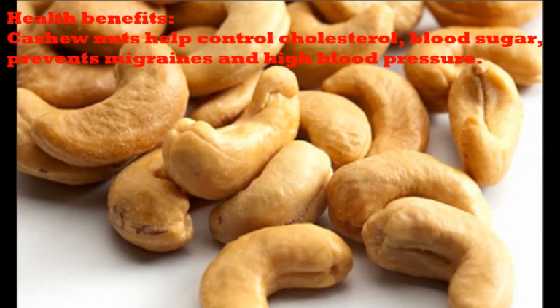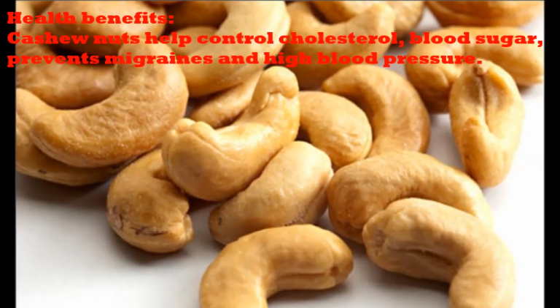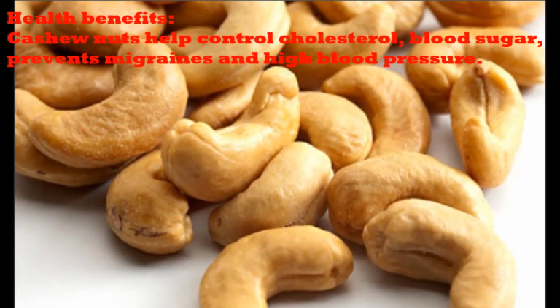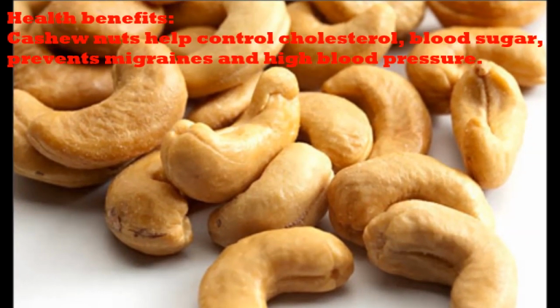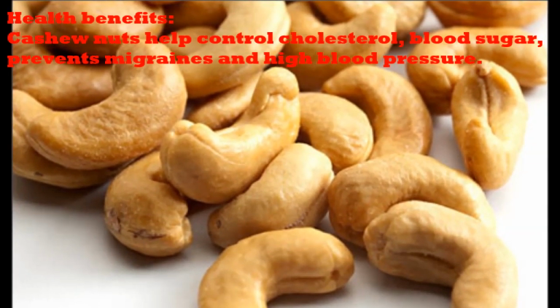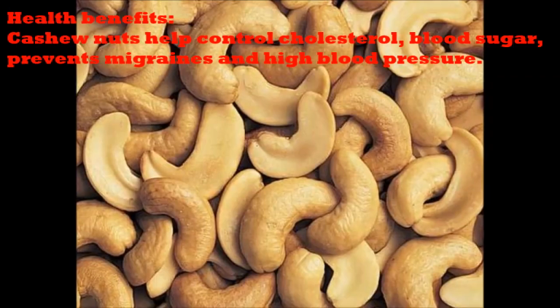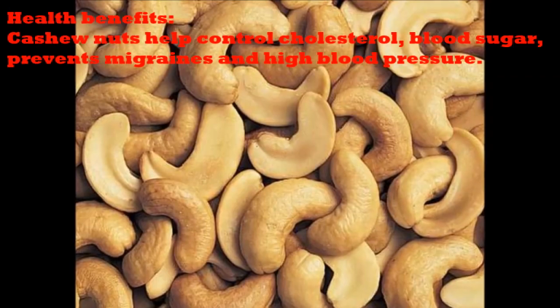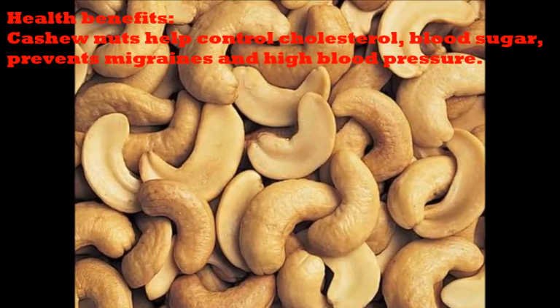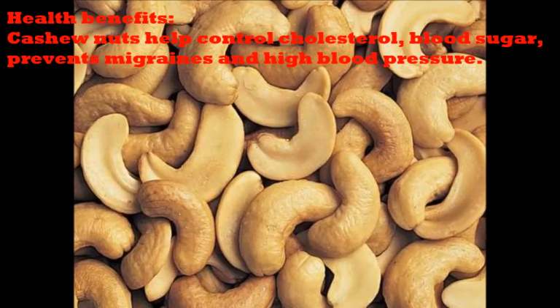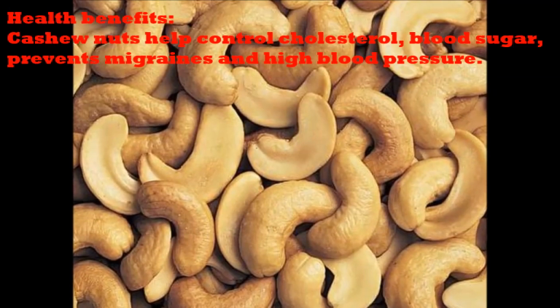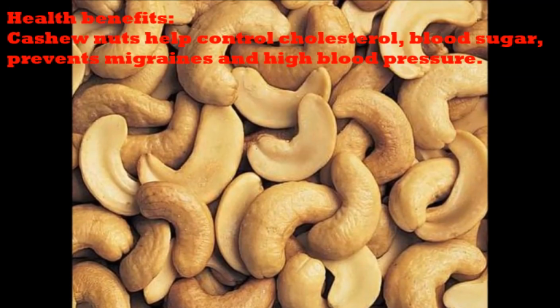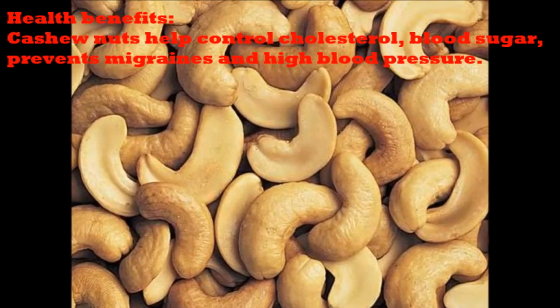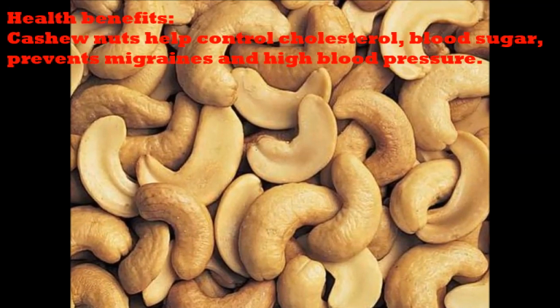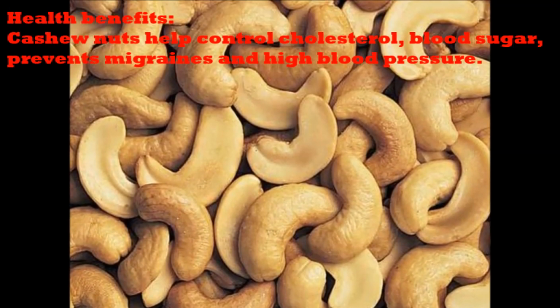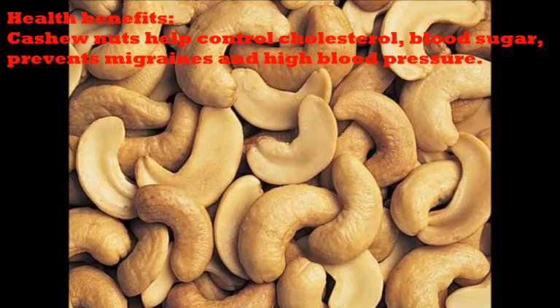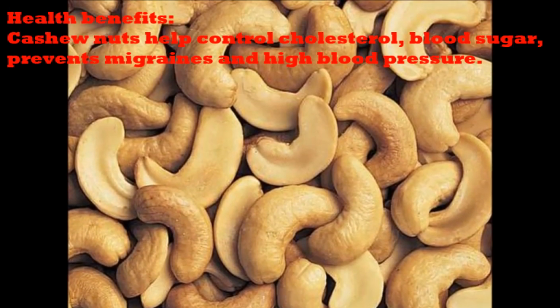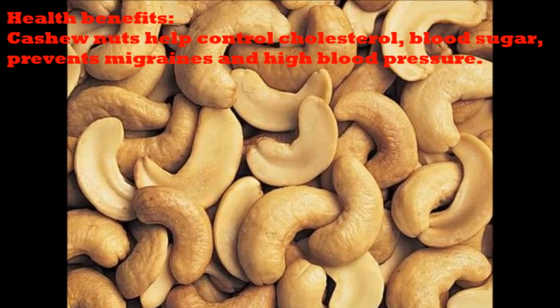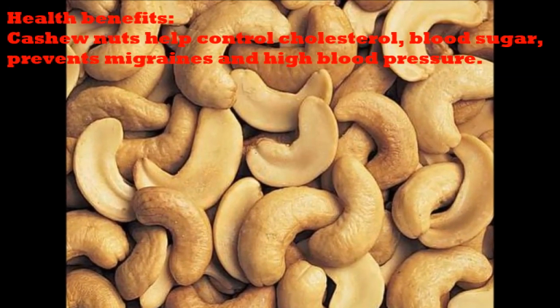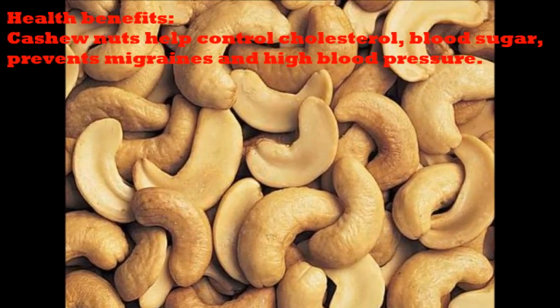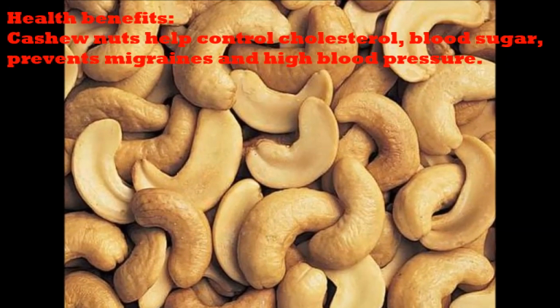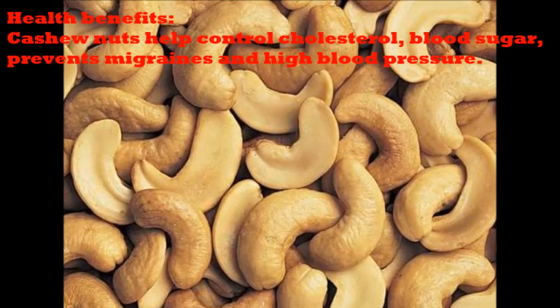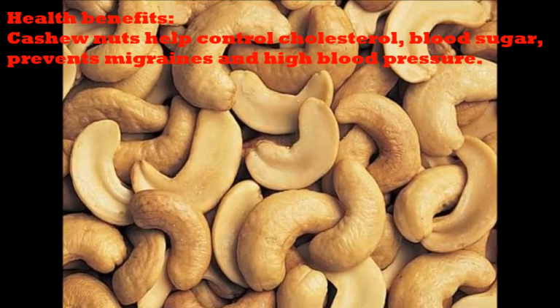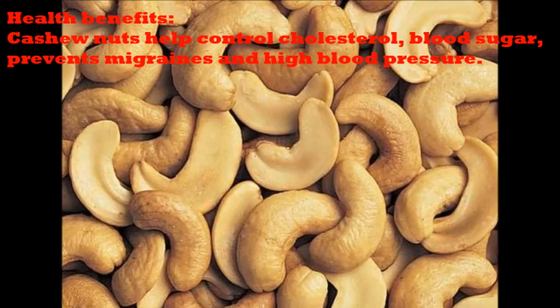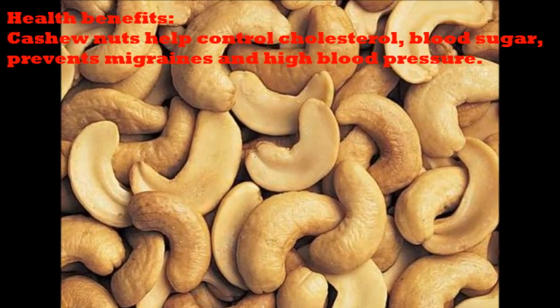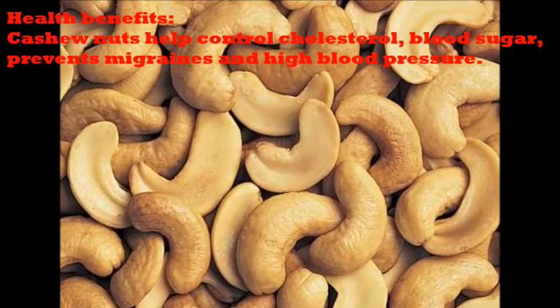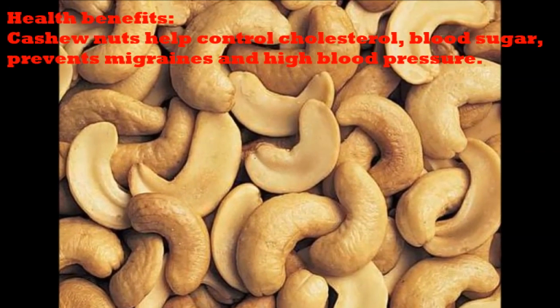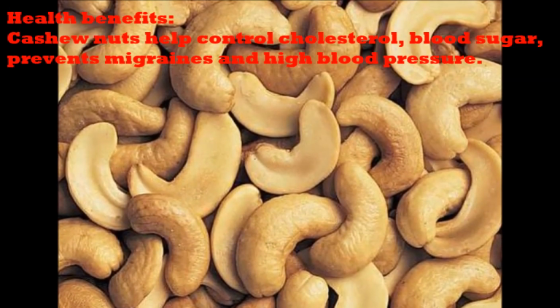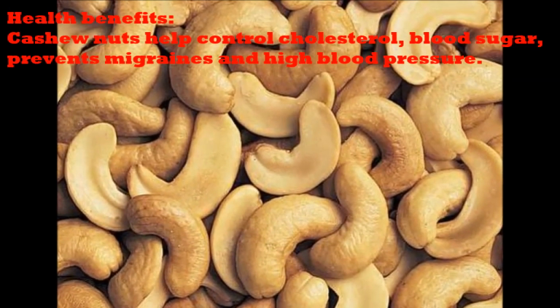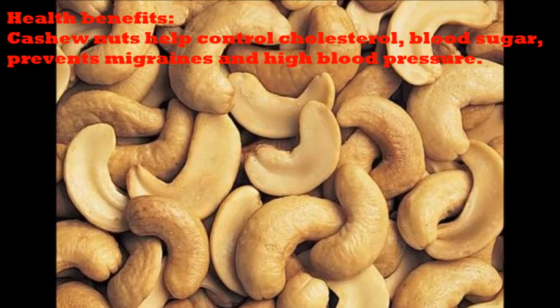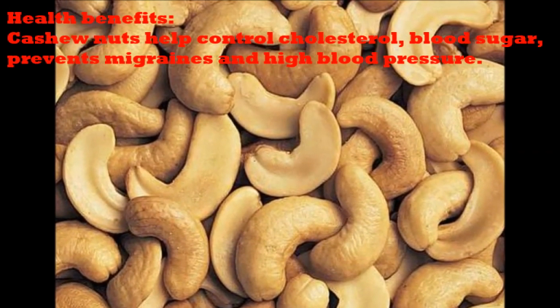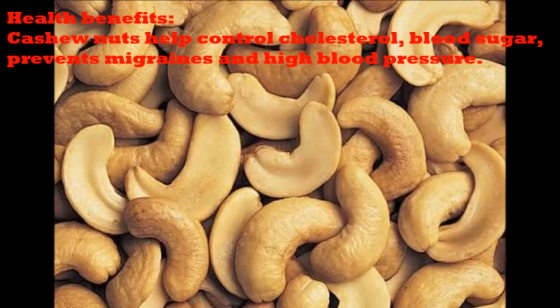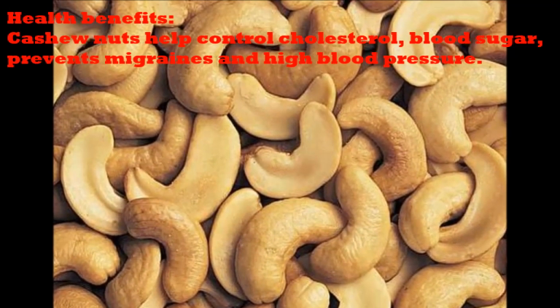Health Benefits. Cashew nuts help control cholesterol, blood sugar, prevent migraines and high blood pressure.